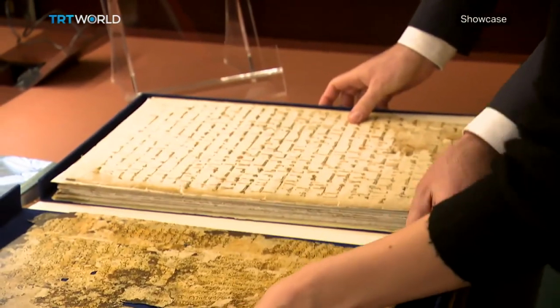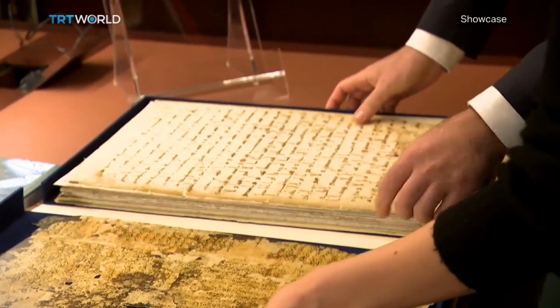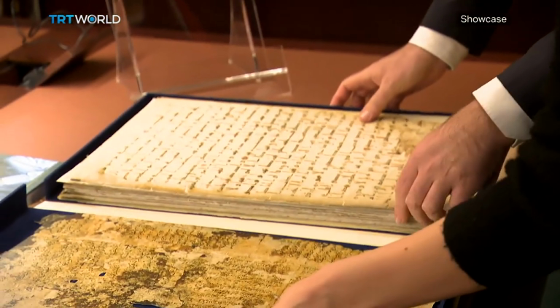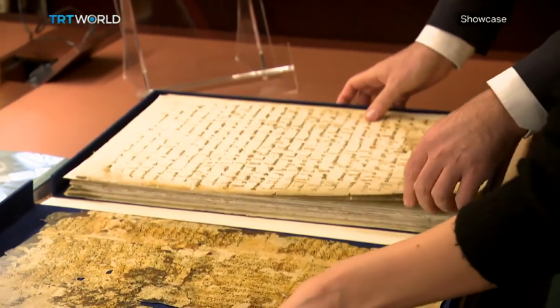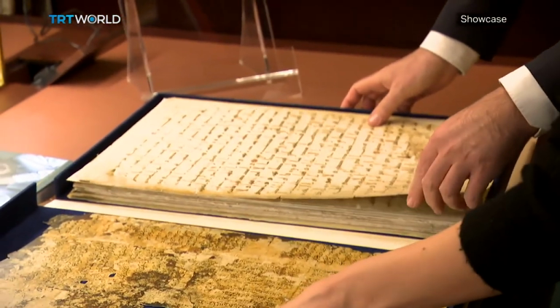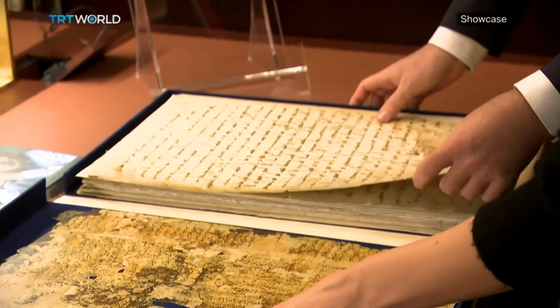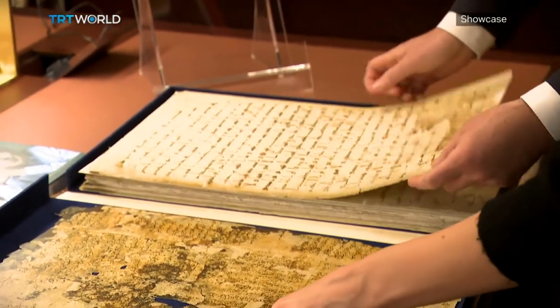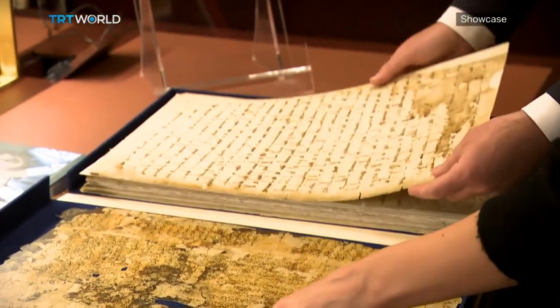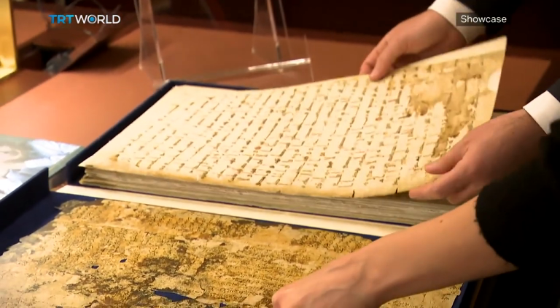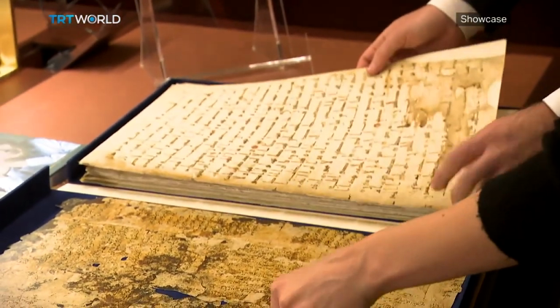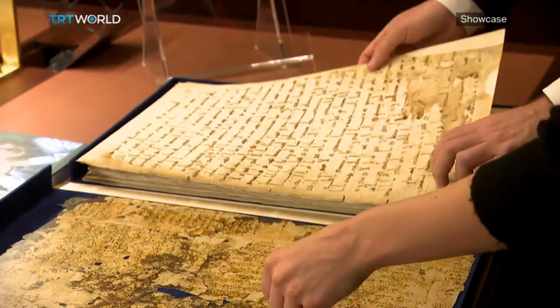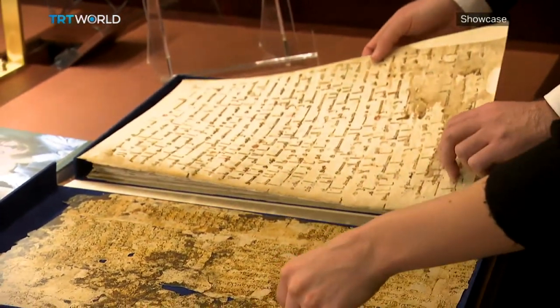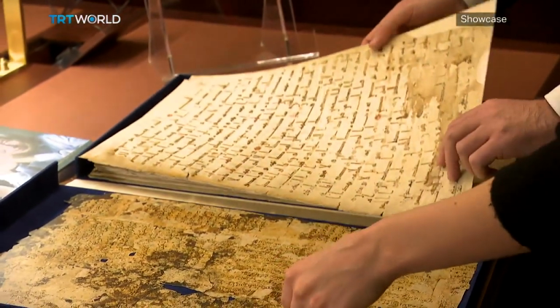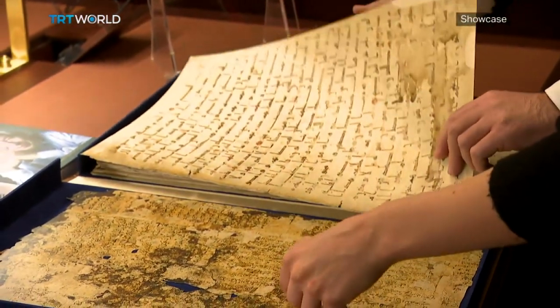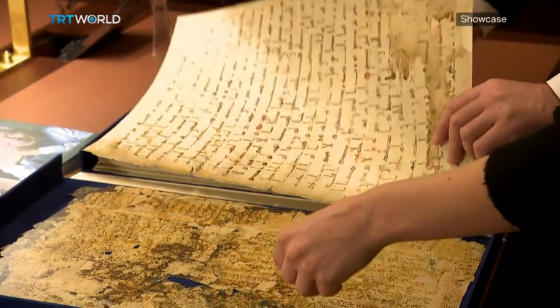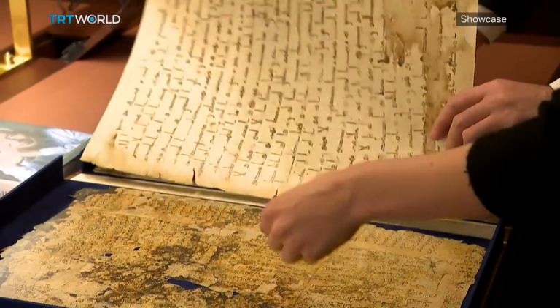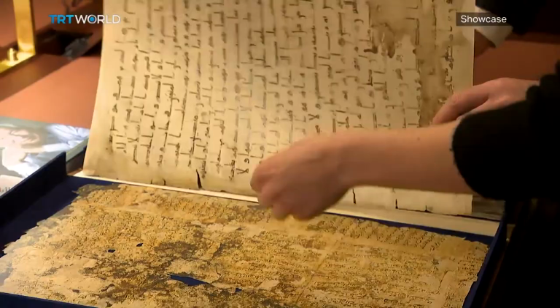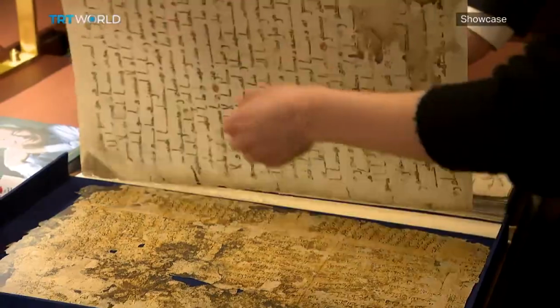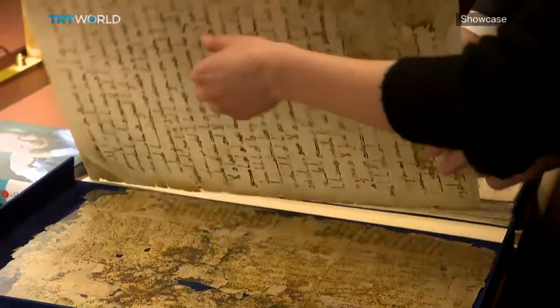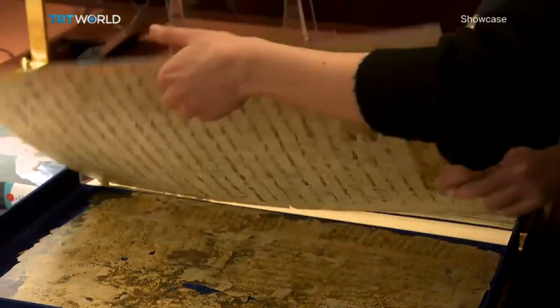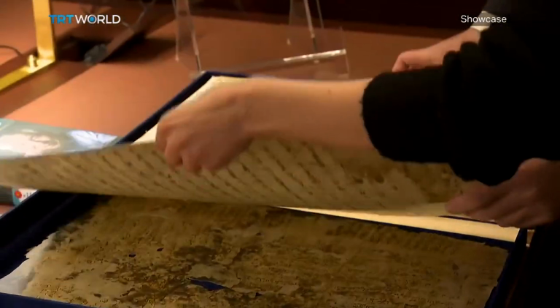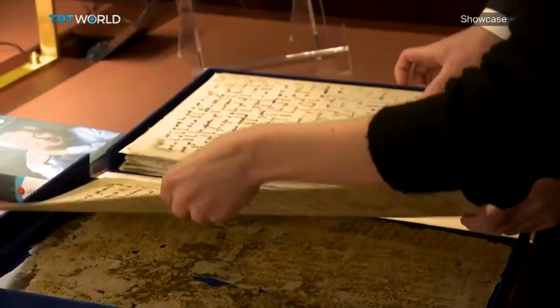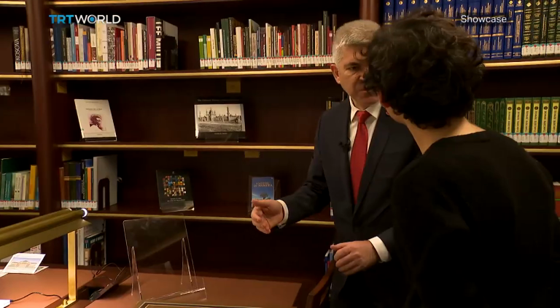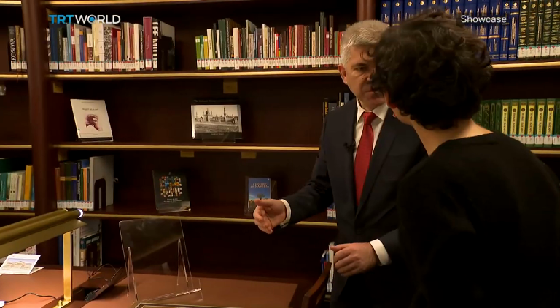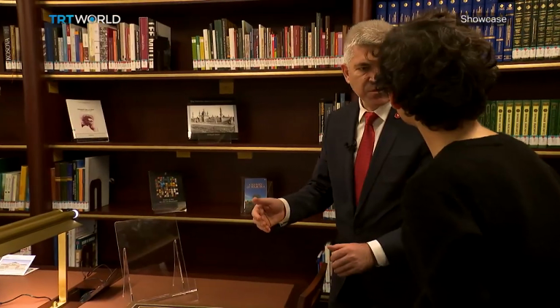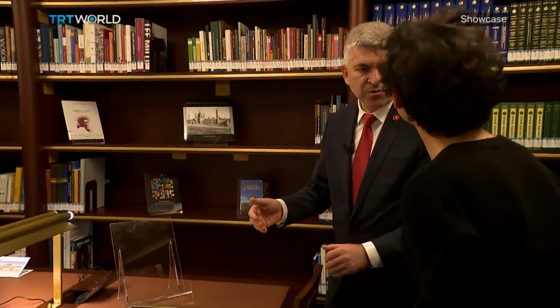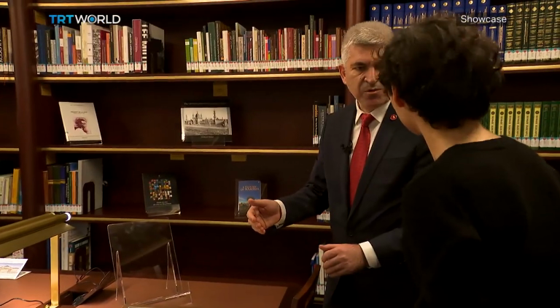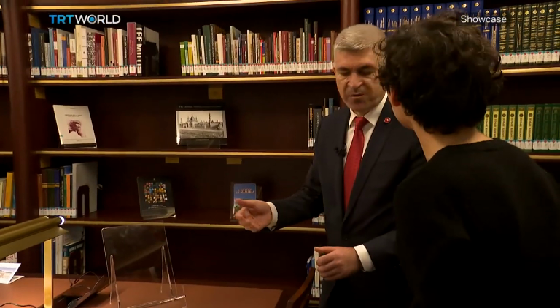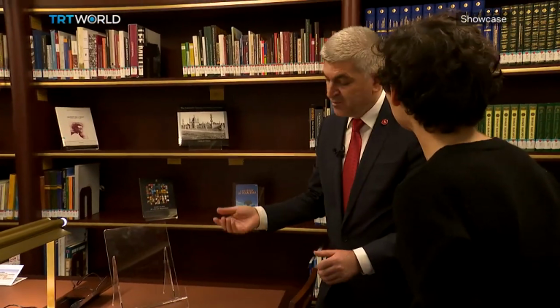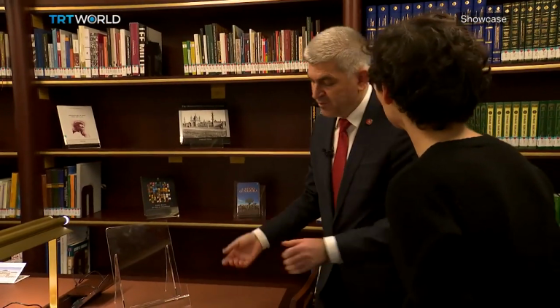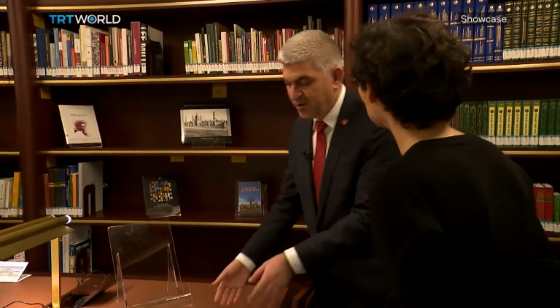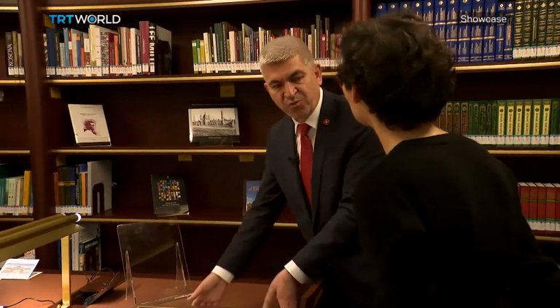Some of them were donated by those countries, such as this rare copy of the Koran, which was gifted by the president of Uzbekistan.